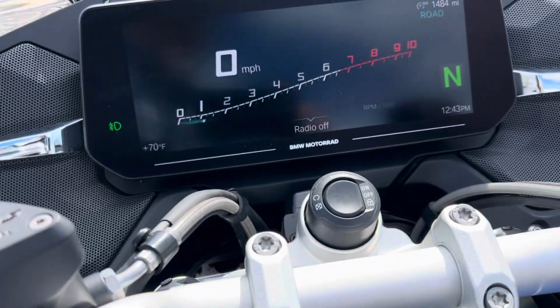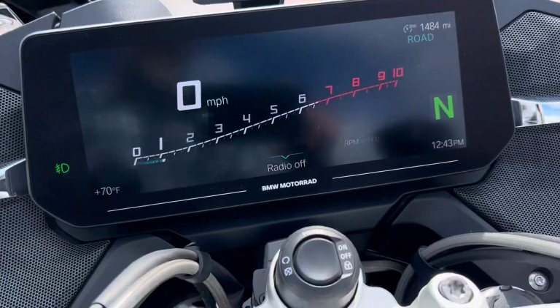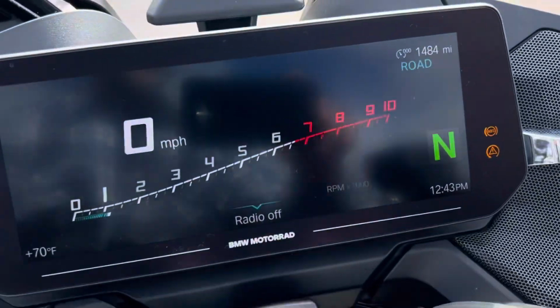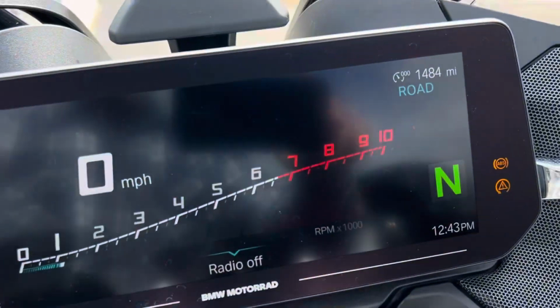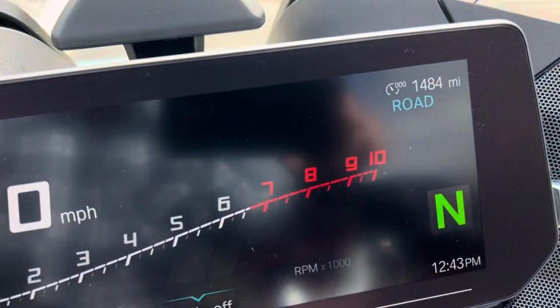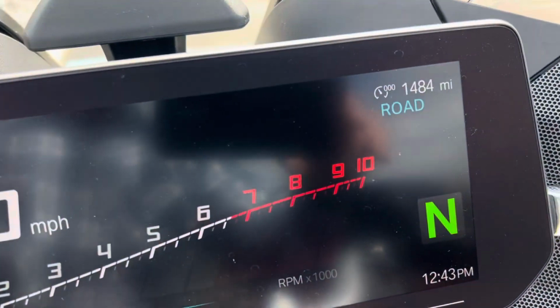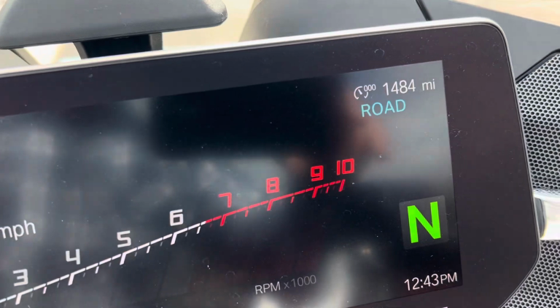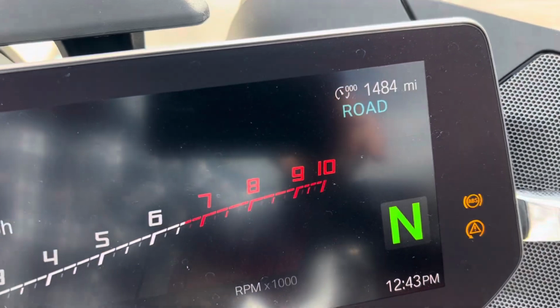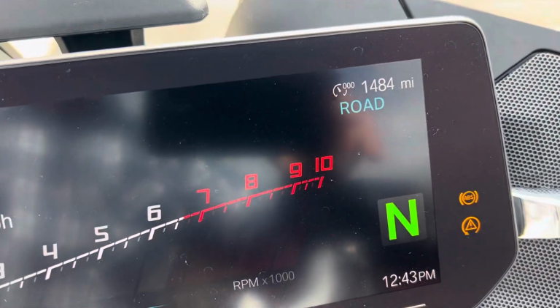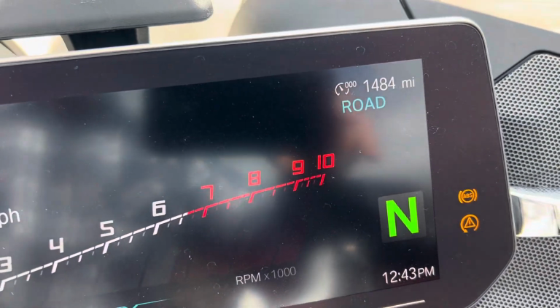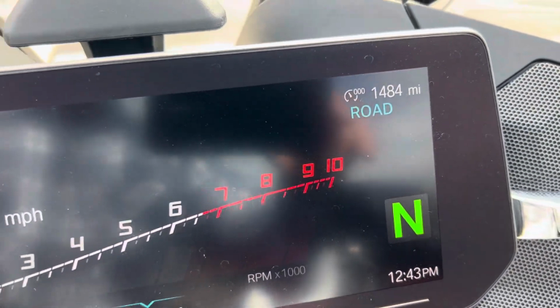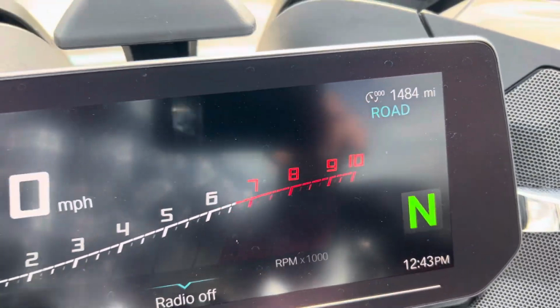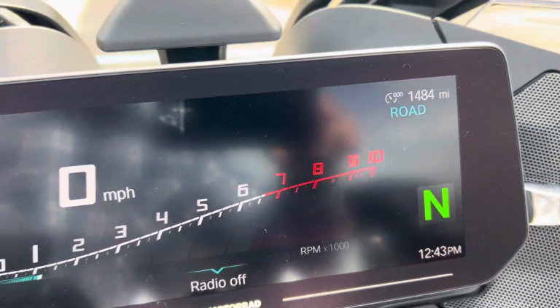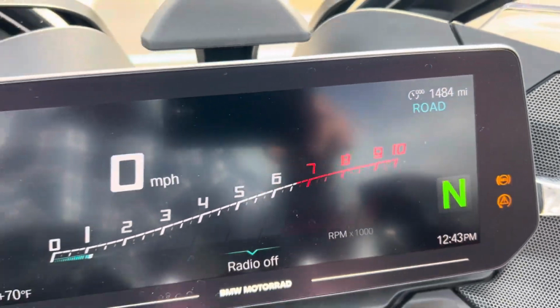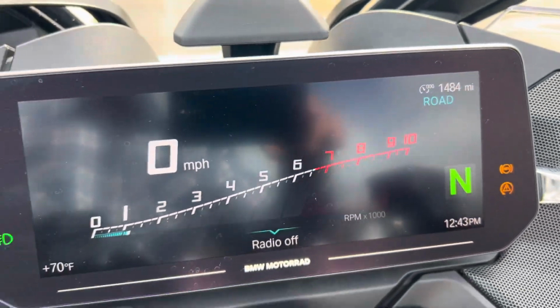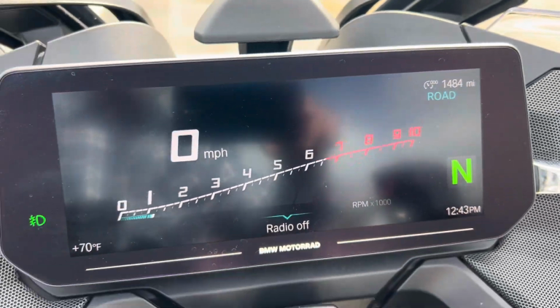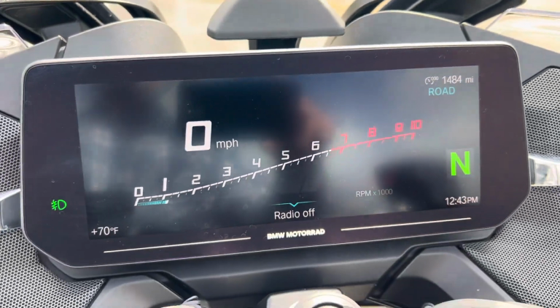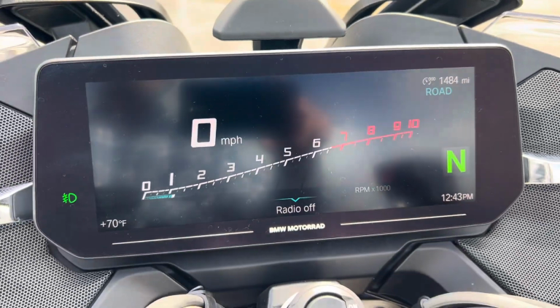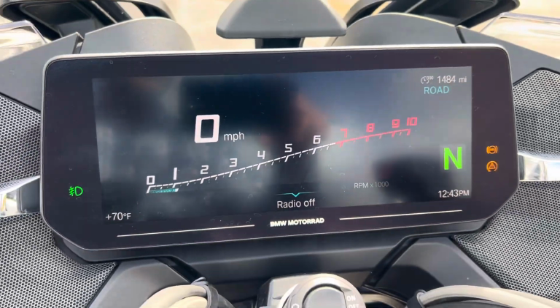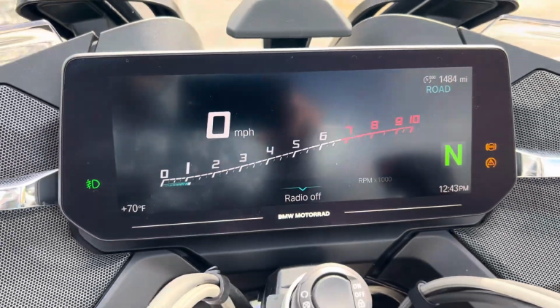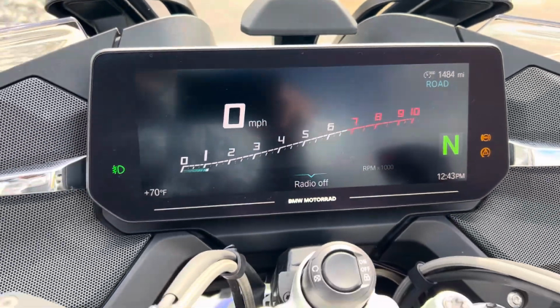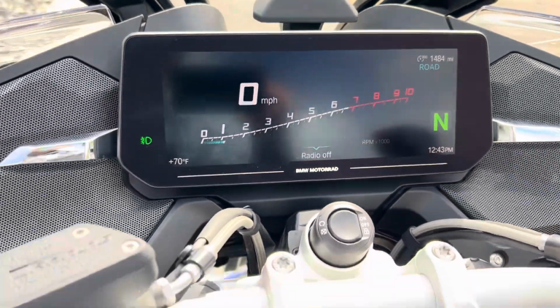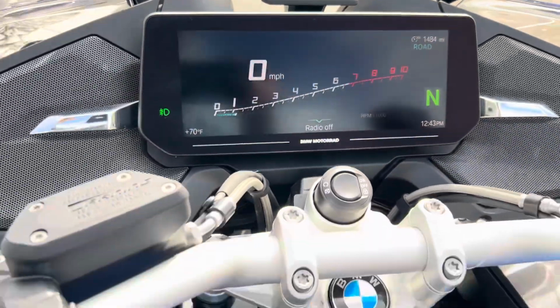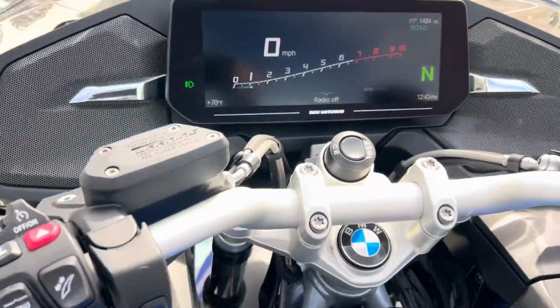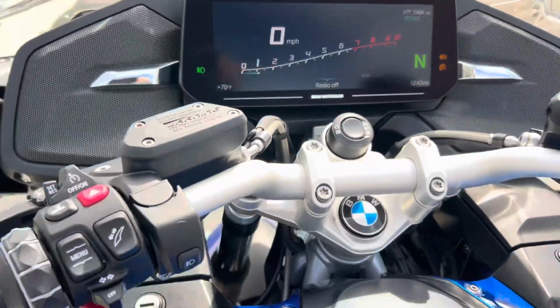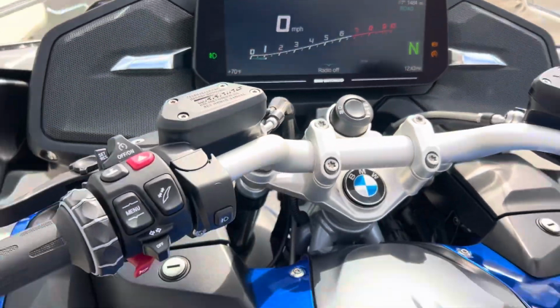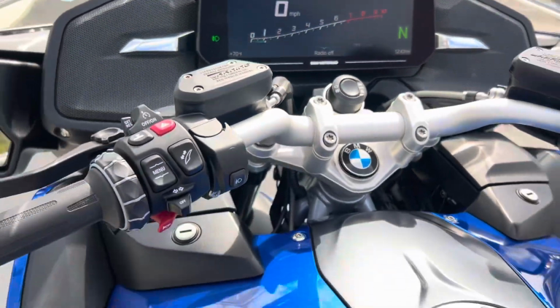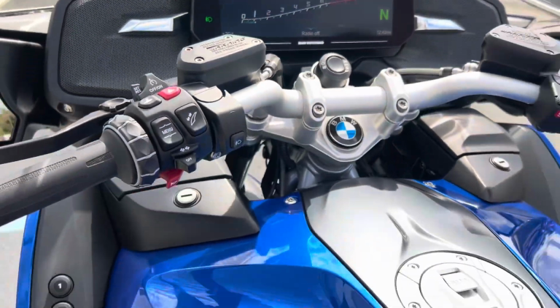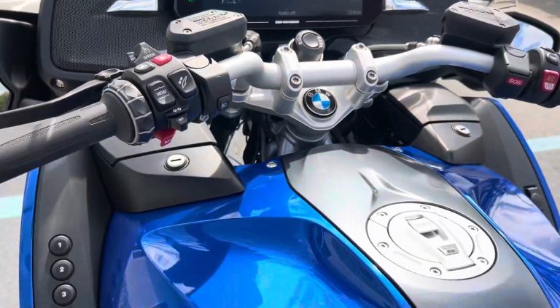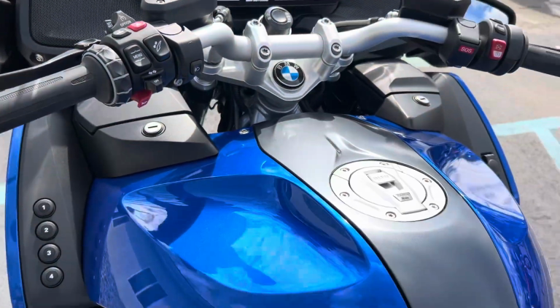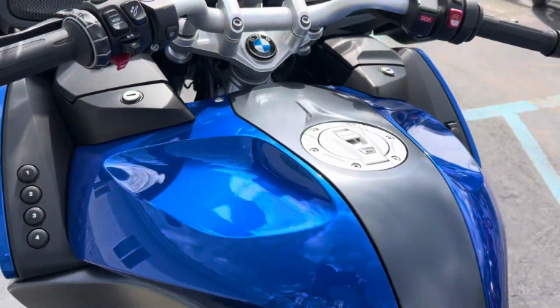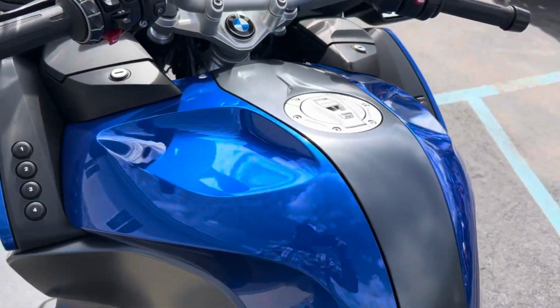1,484 miles. Our service is, of course, done.